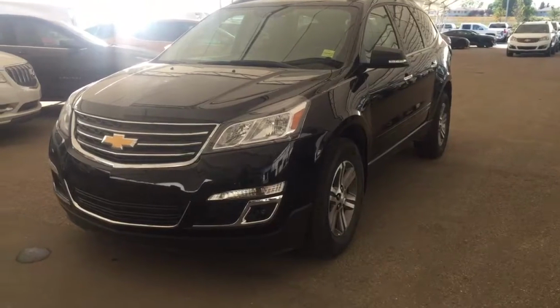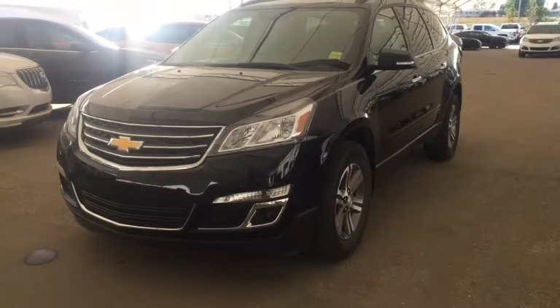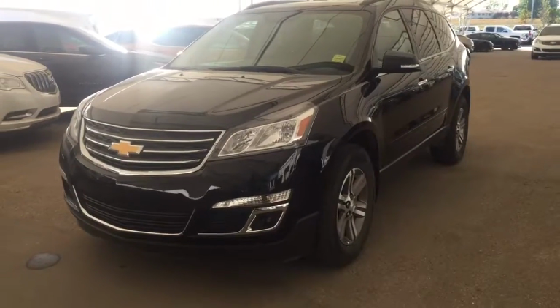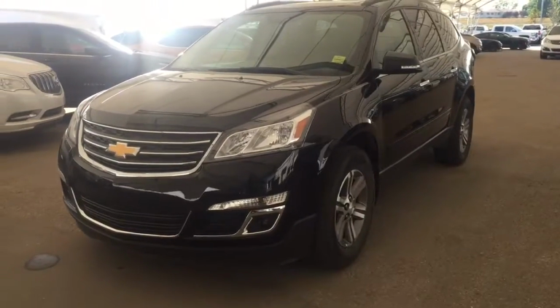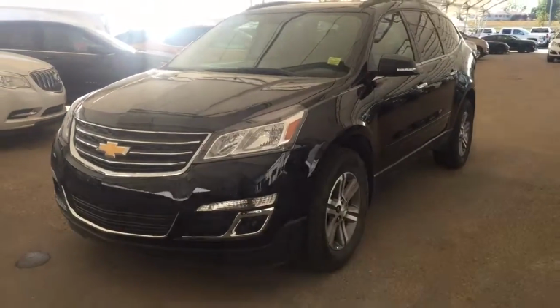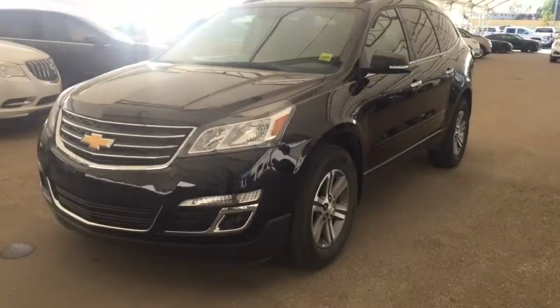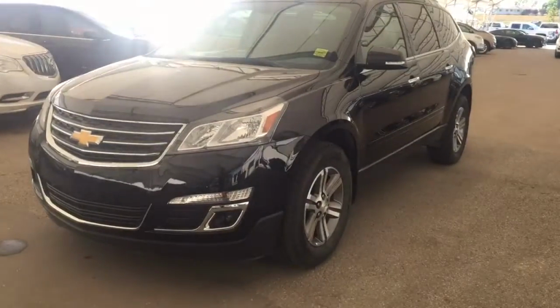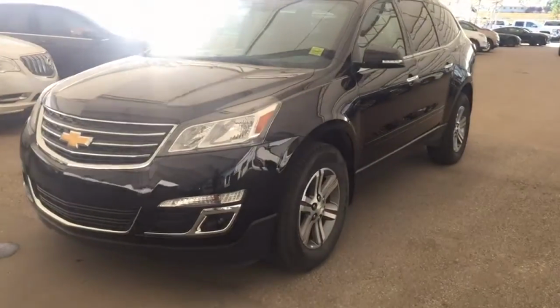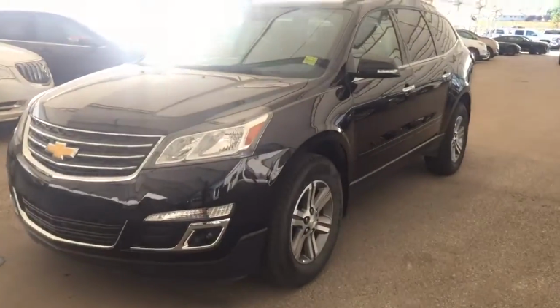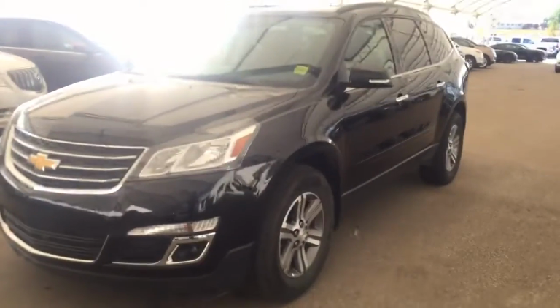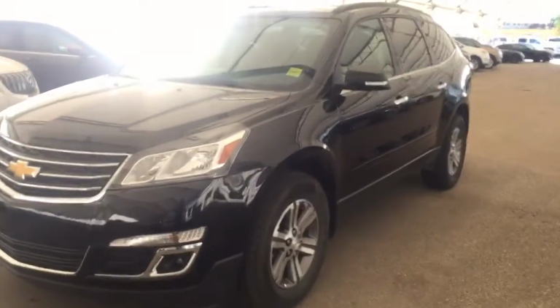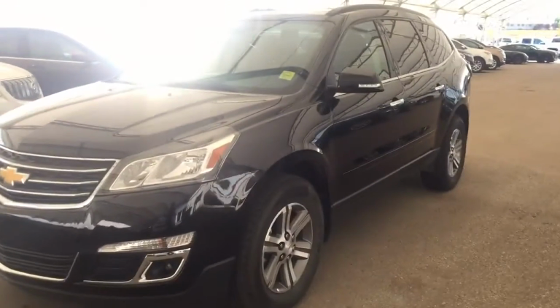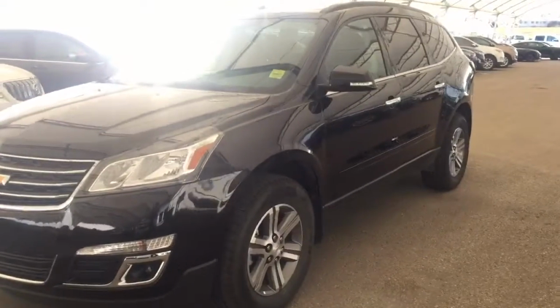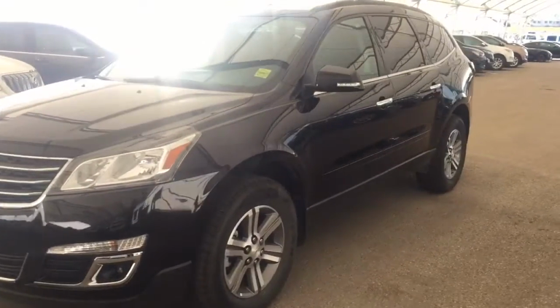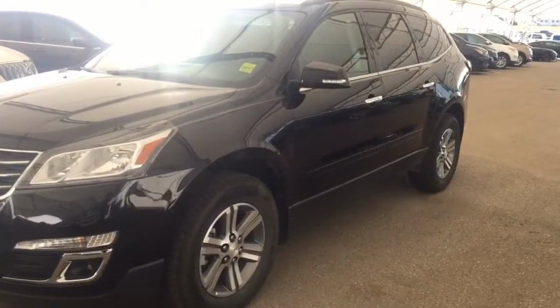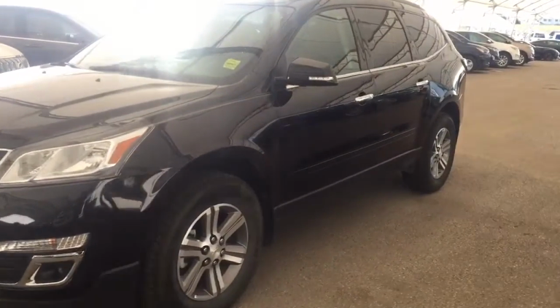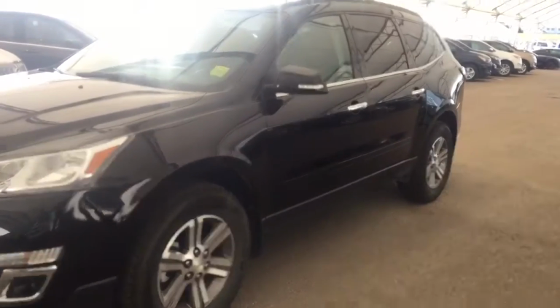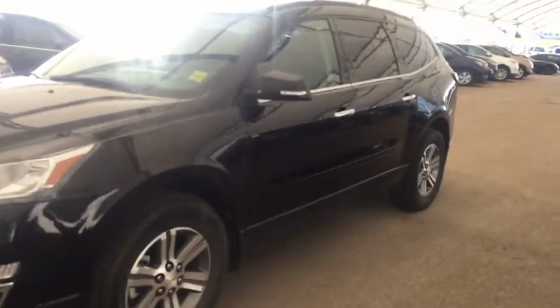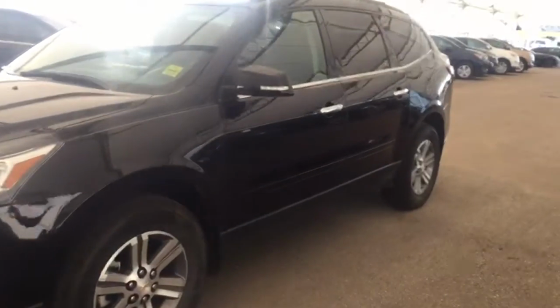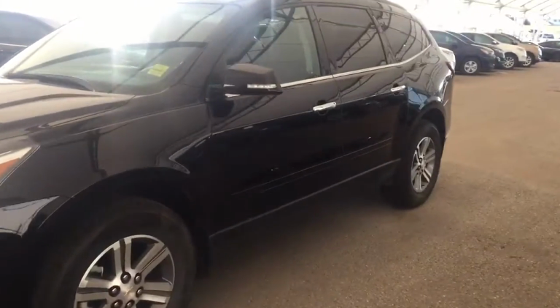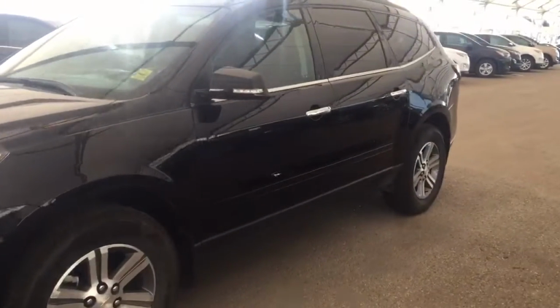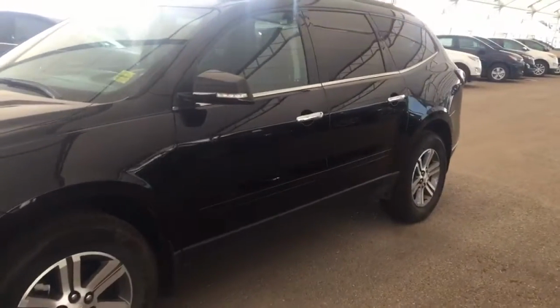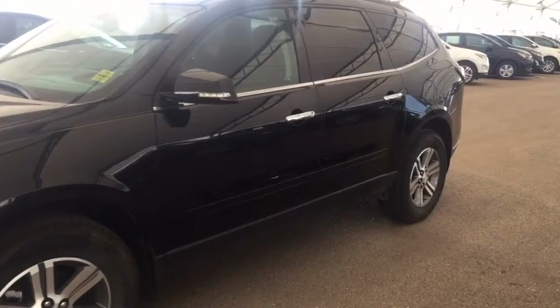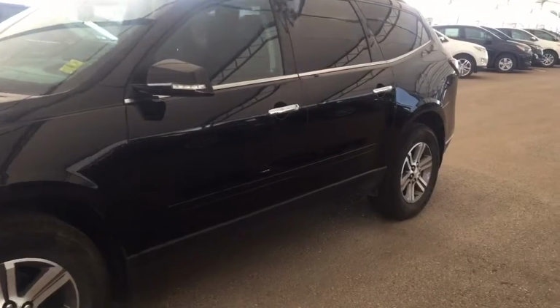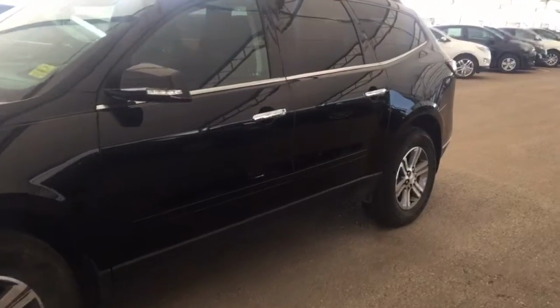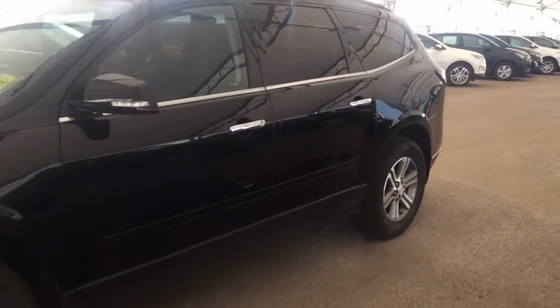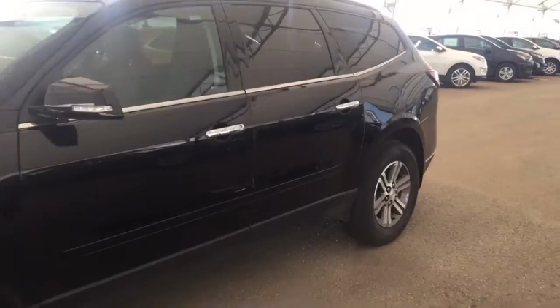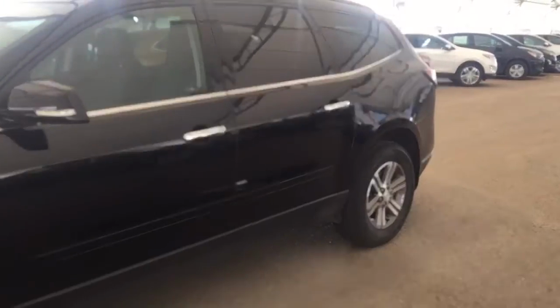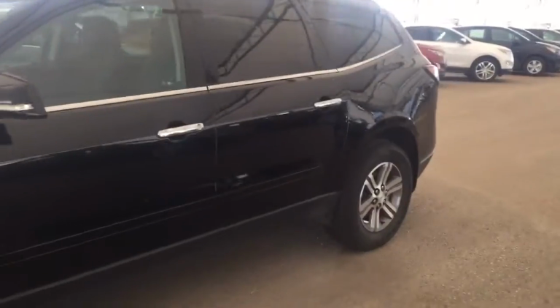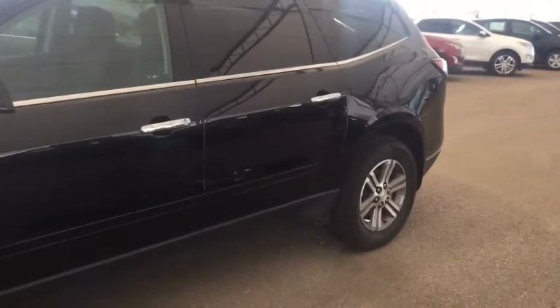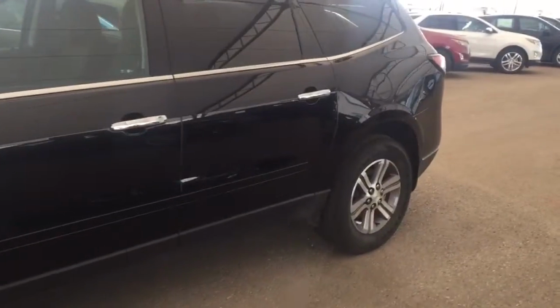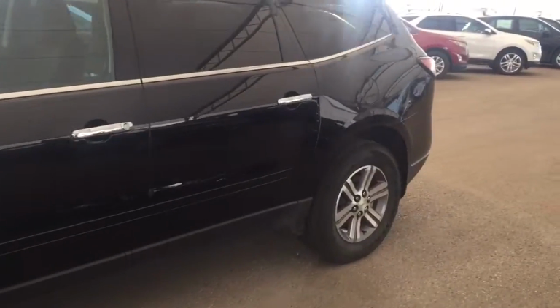Welcome to Davis Chevrolet. This is the pre-owned 2017 Chevrolet Traverse in the color black.